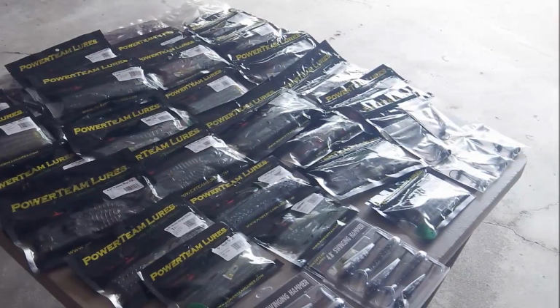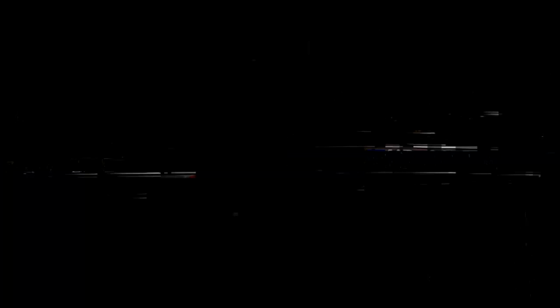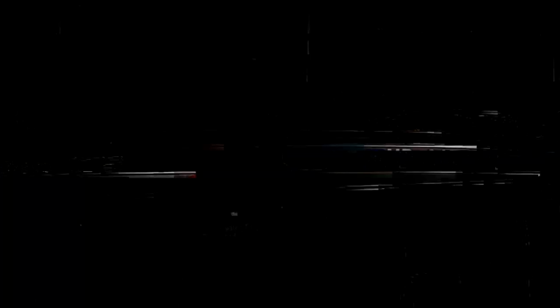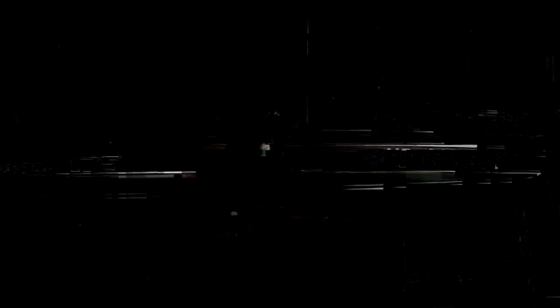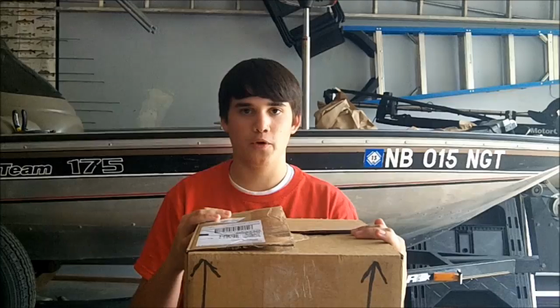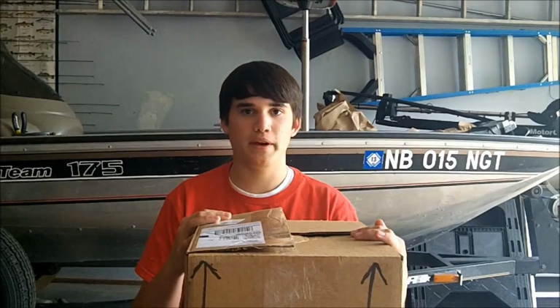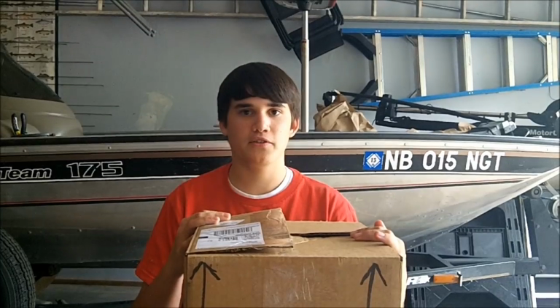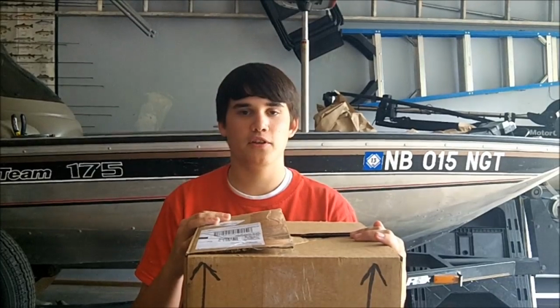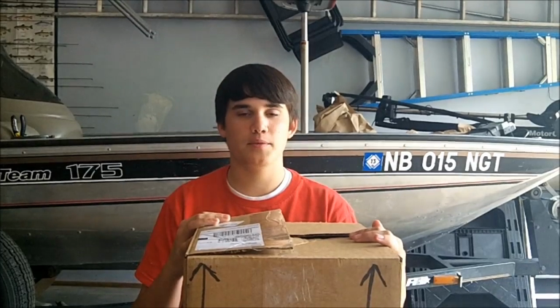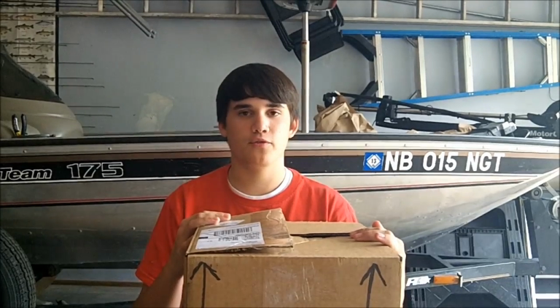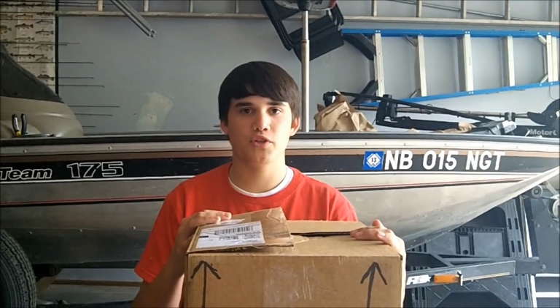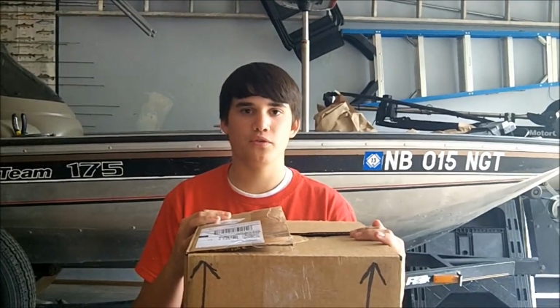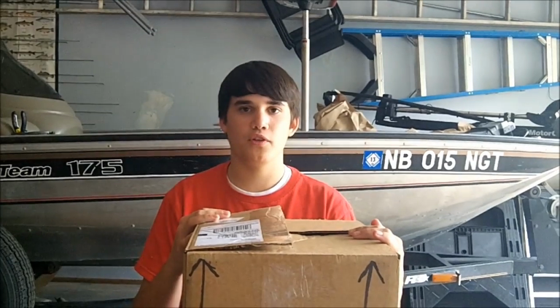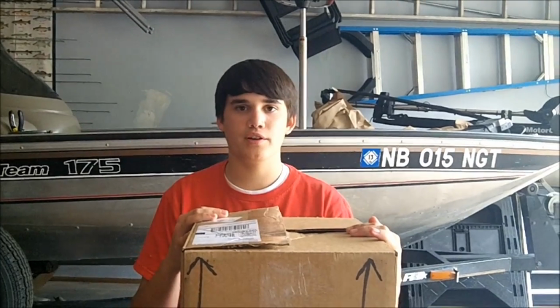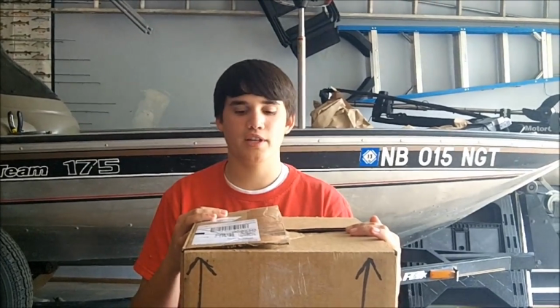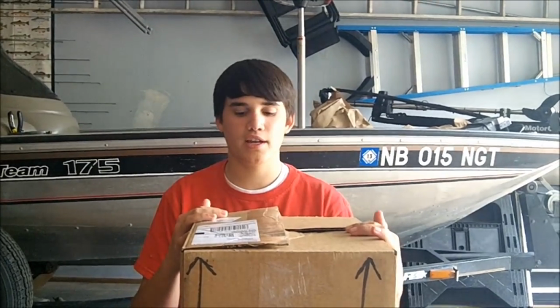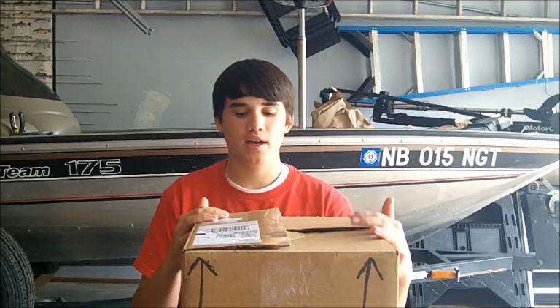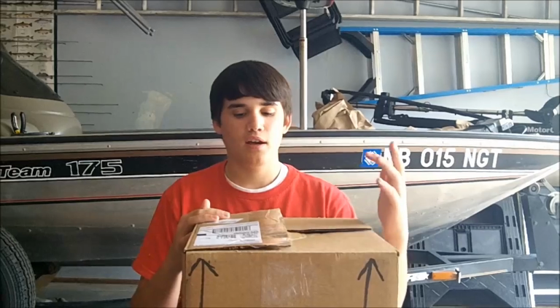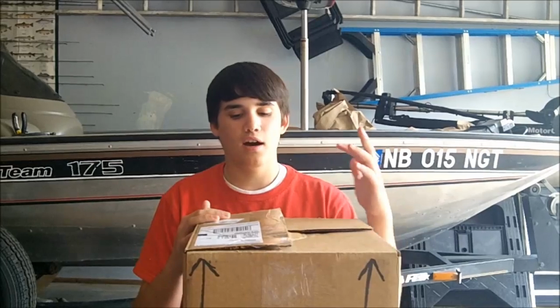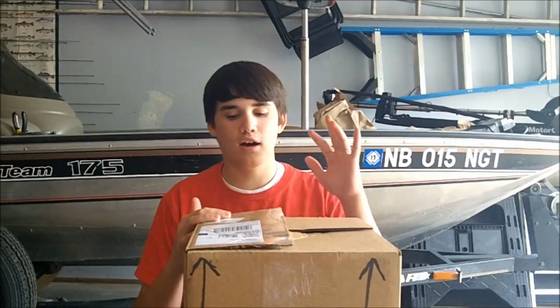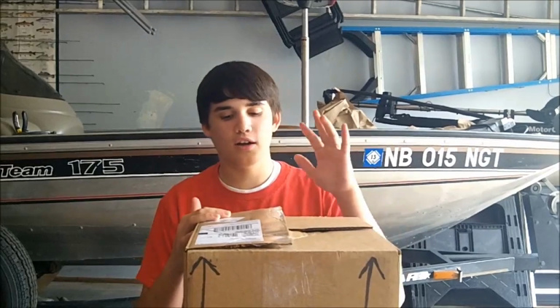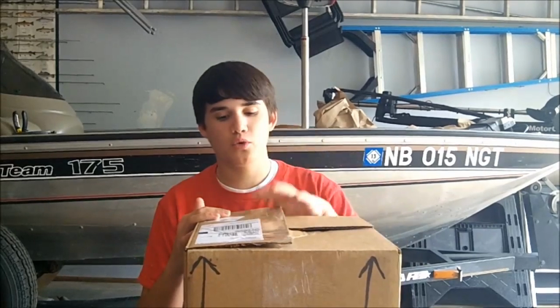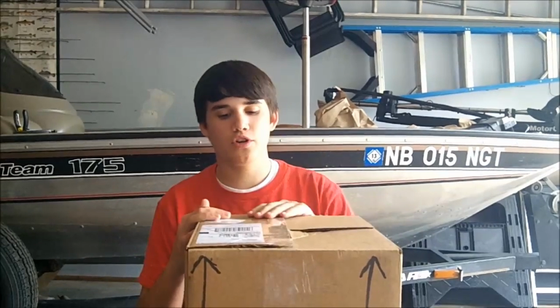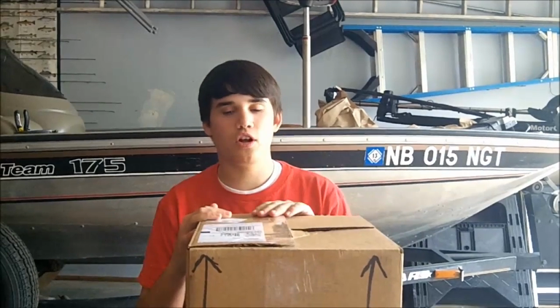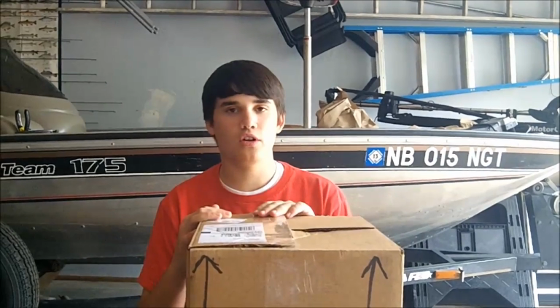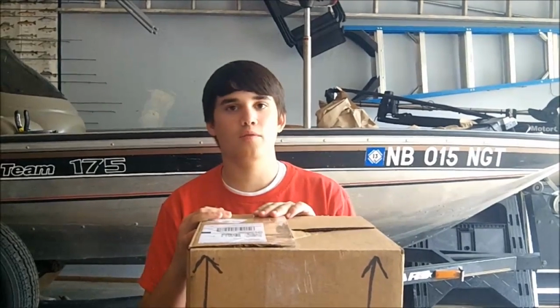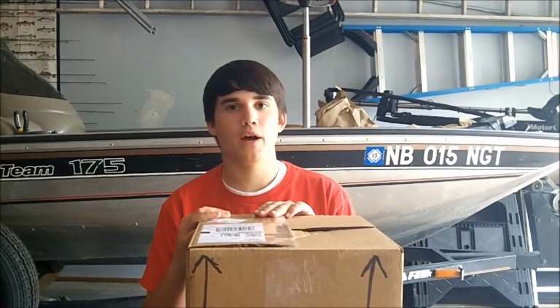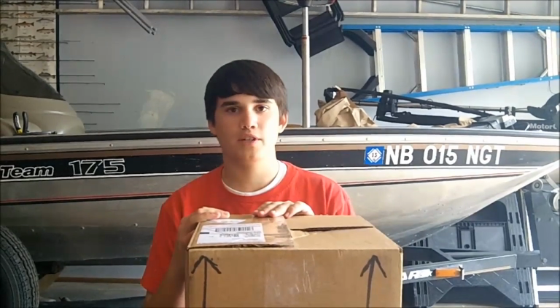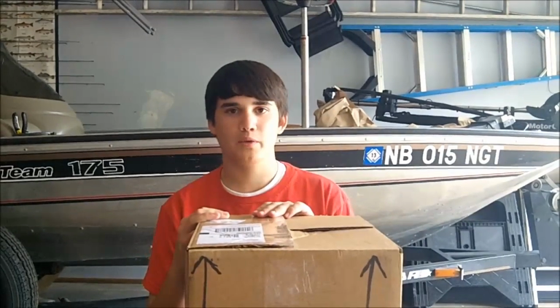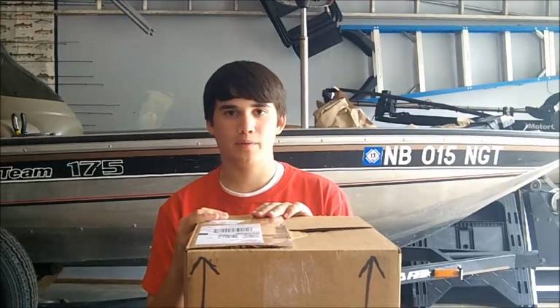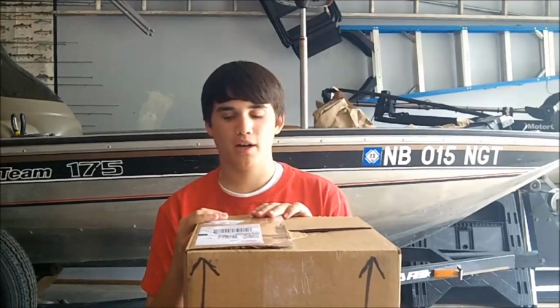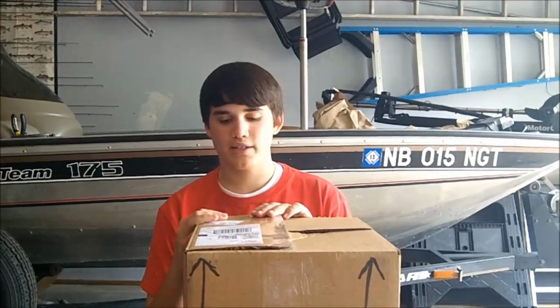Hey guys, welcome back to another episode of Fishing with Flair. Today, a $200 Power Team Lures unboxing.